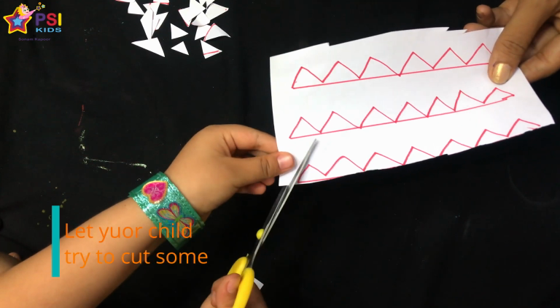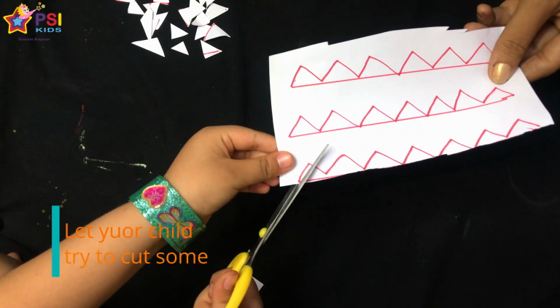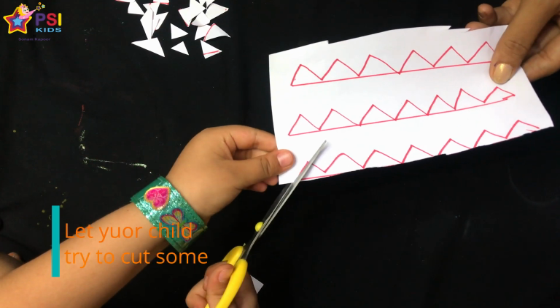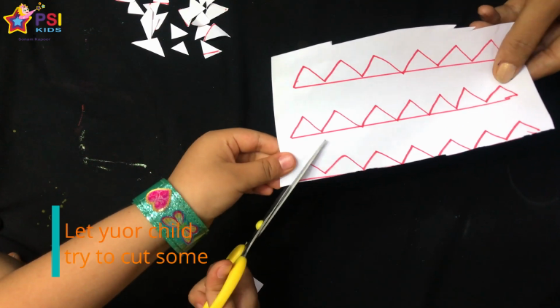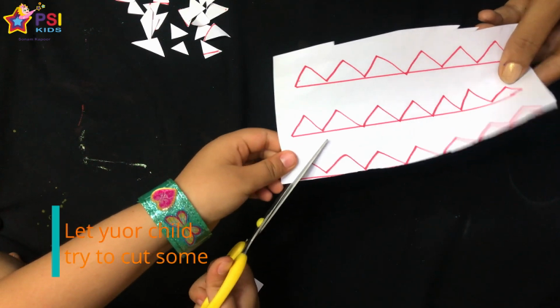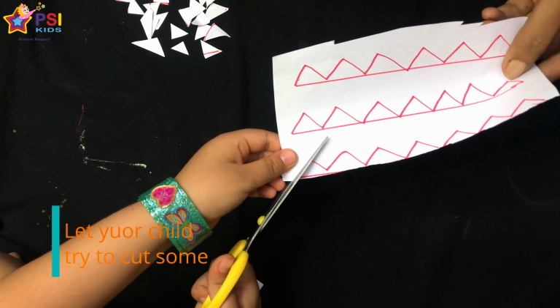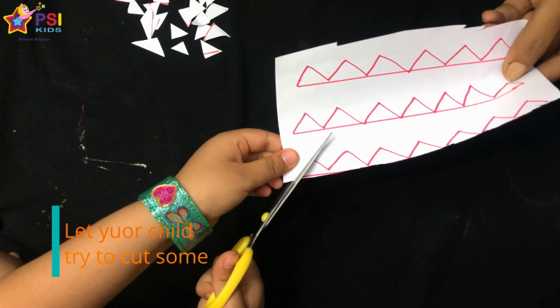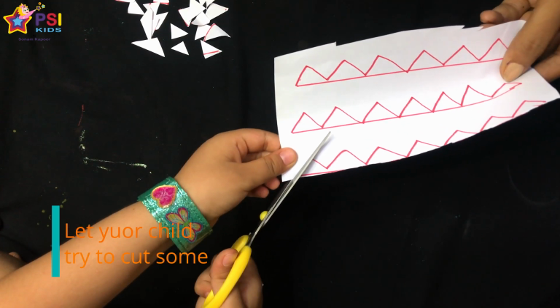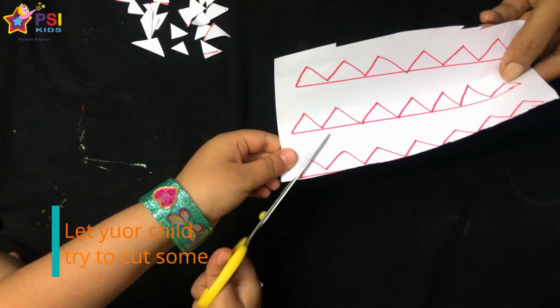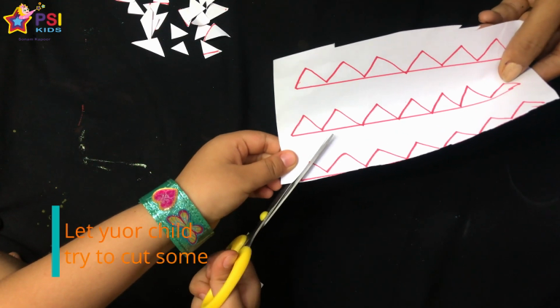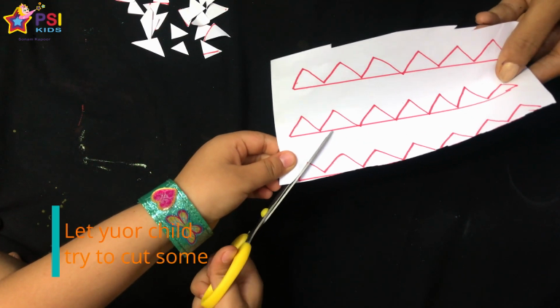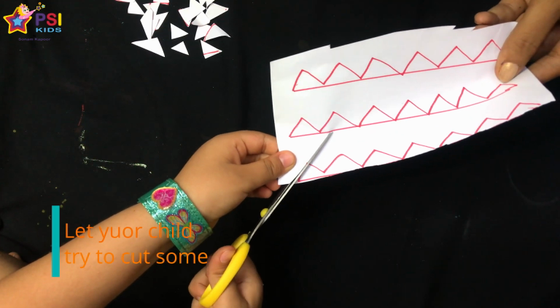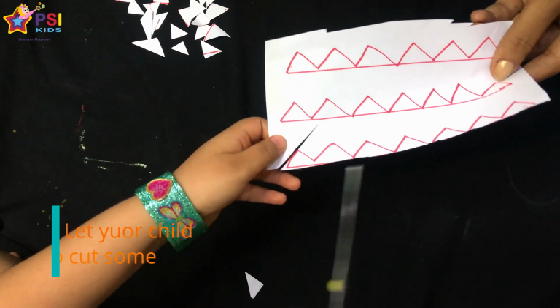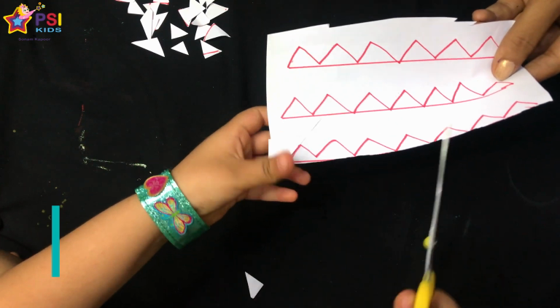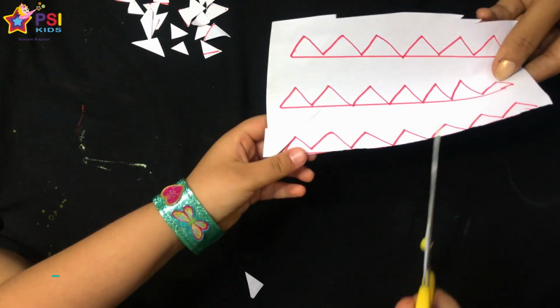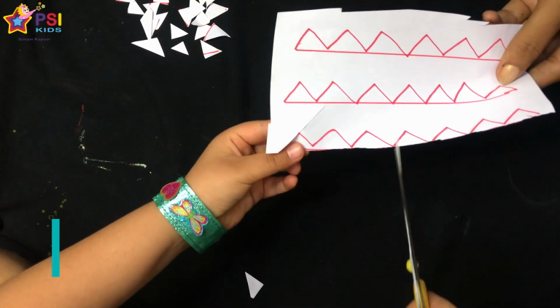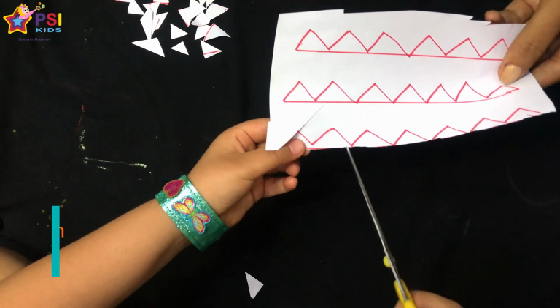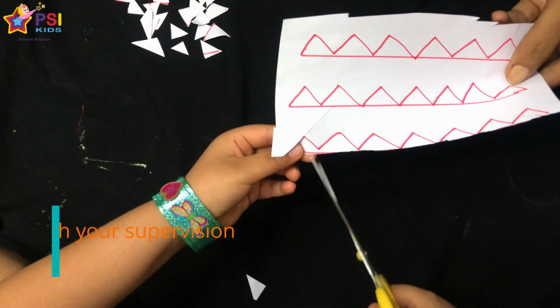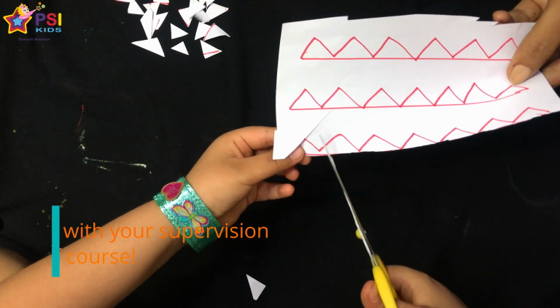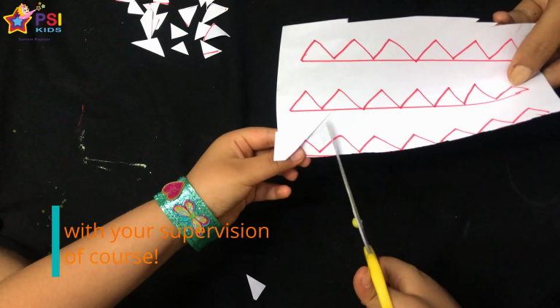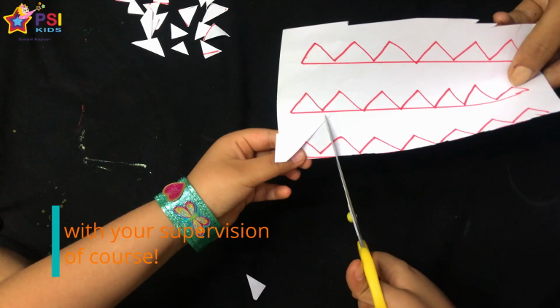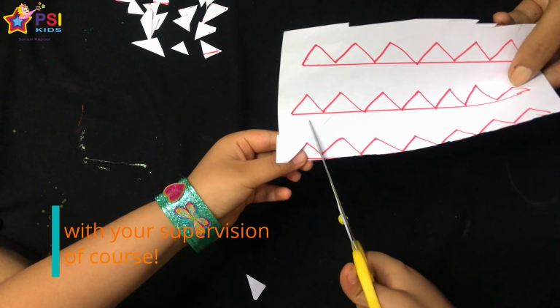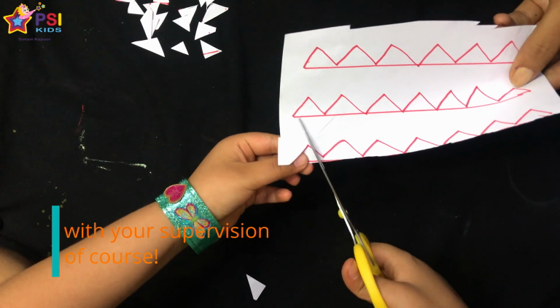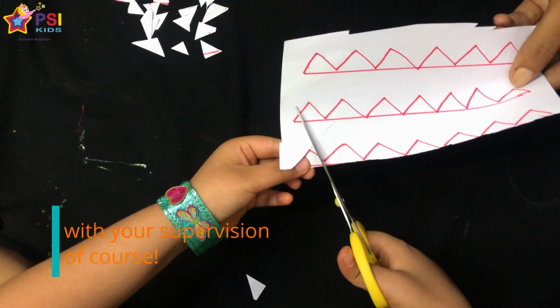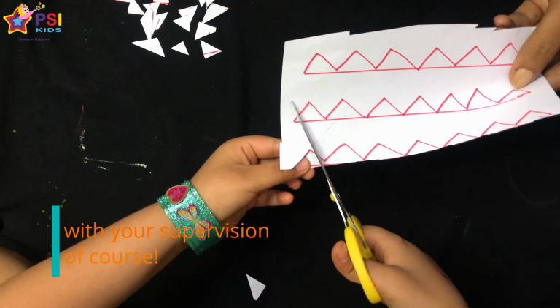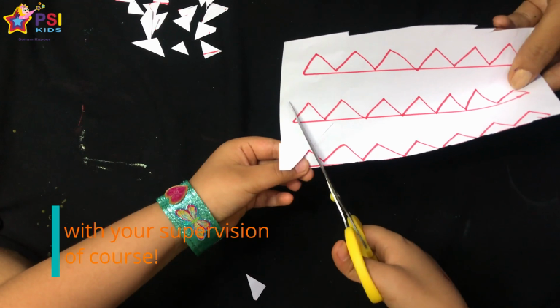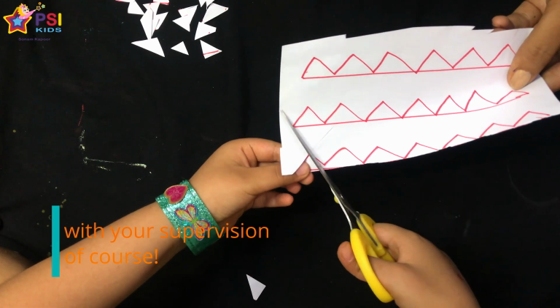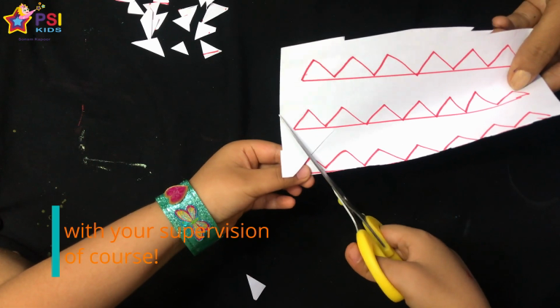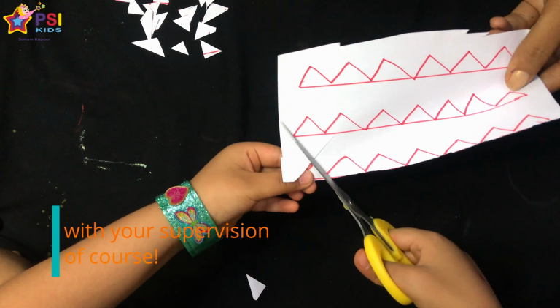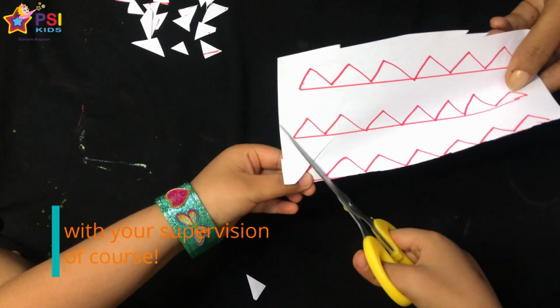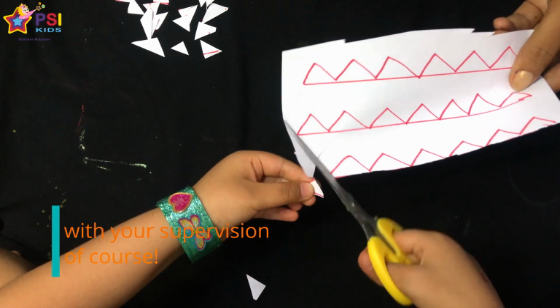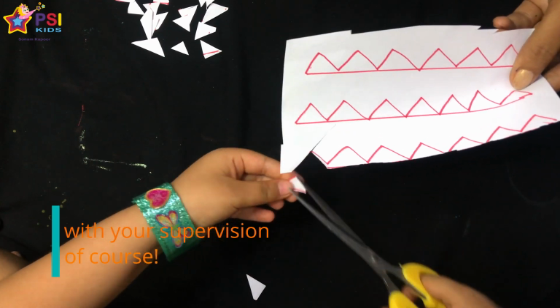Strong fine motor skills will help children as they begin the tricky process of learning how to write.